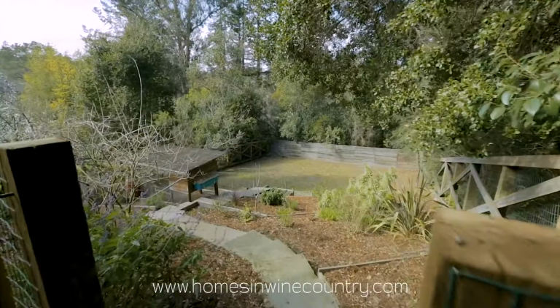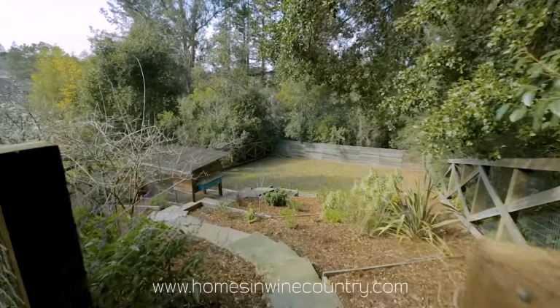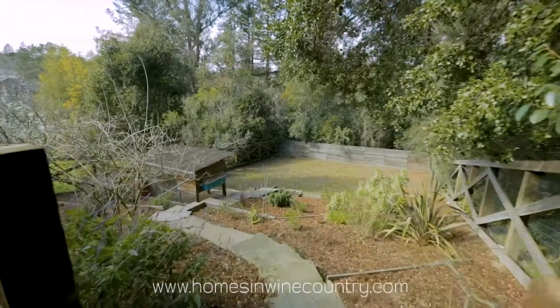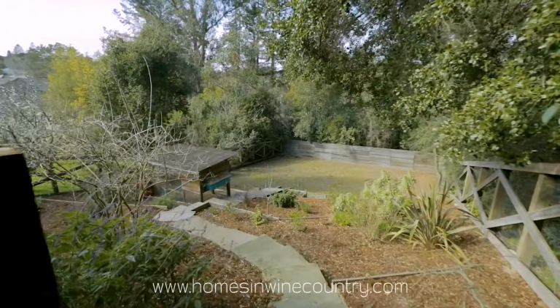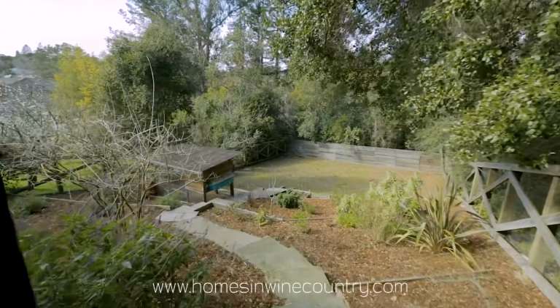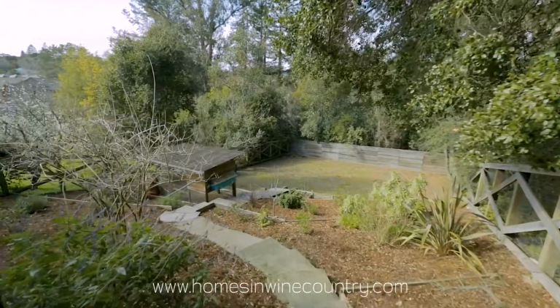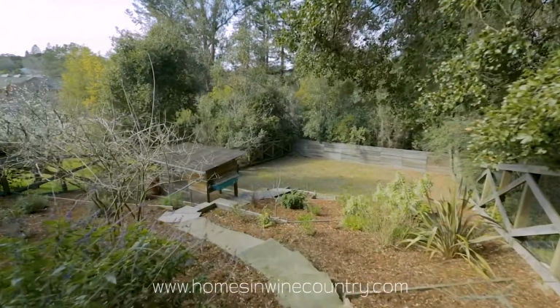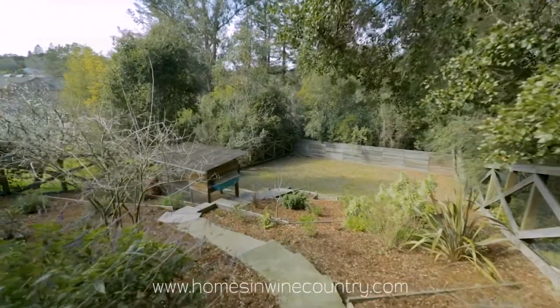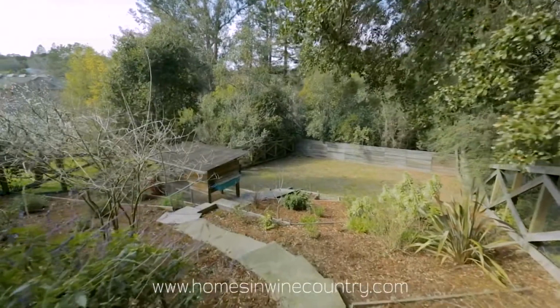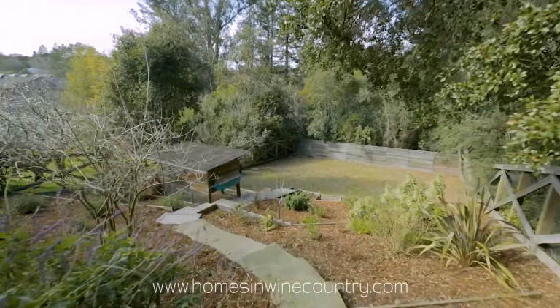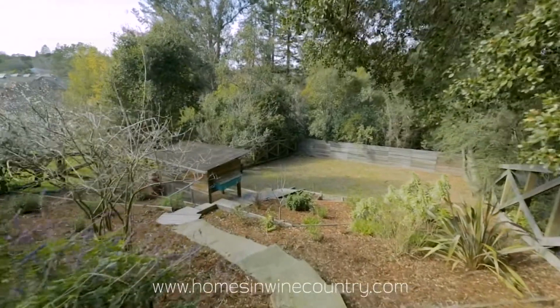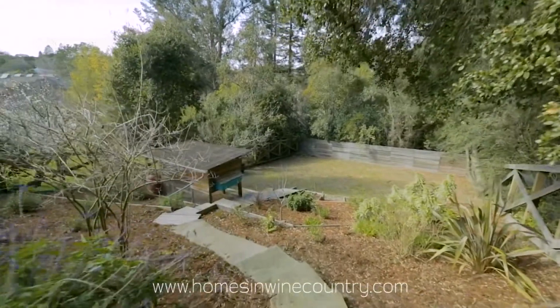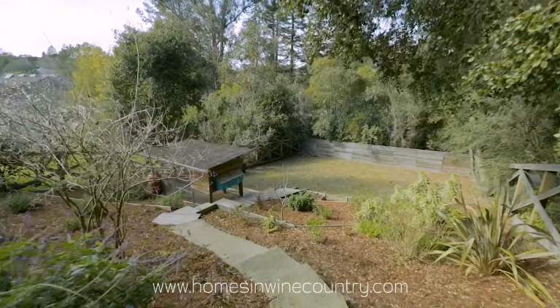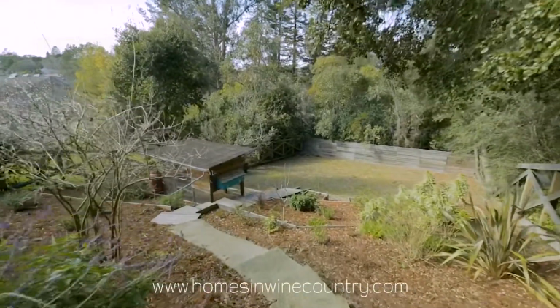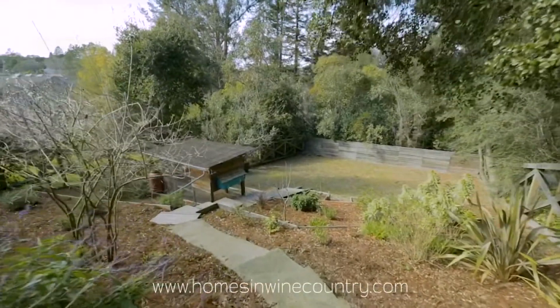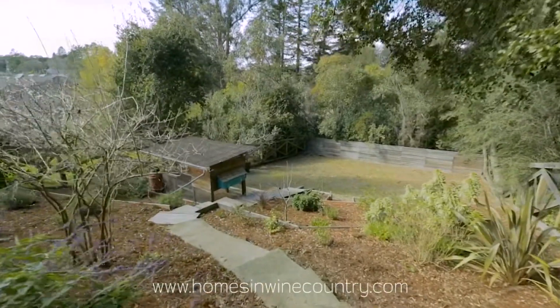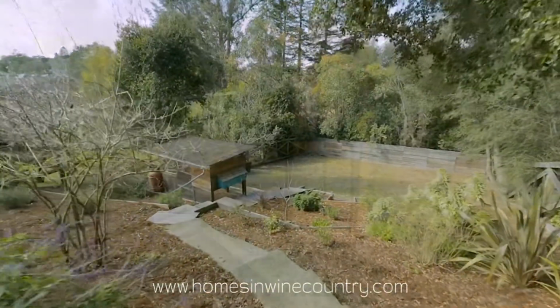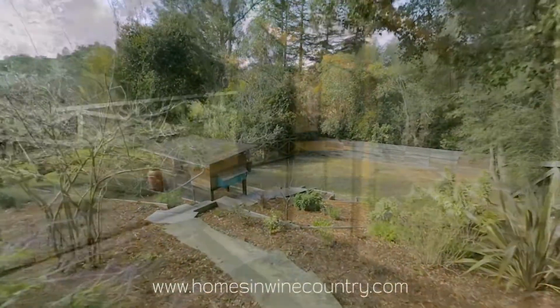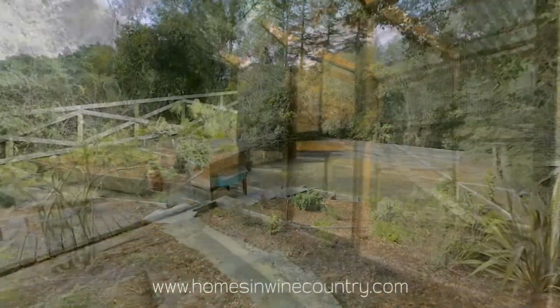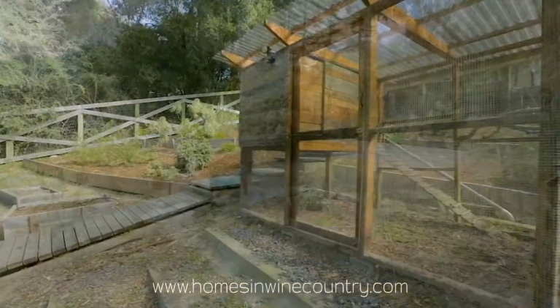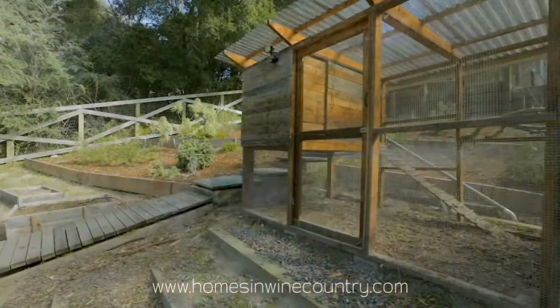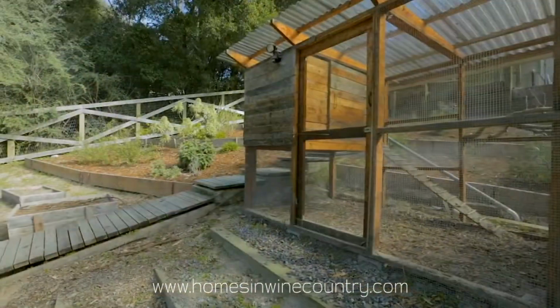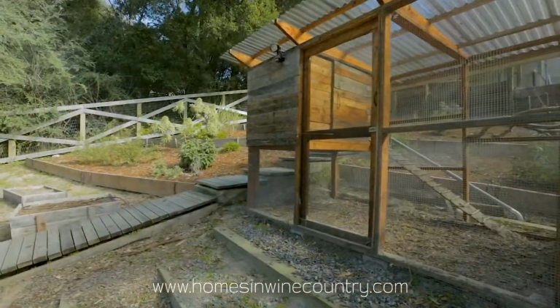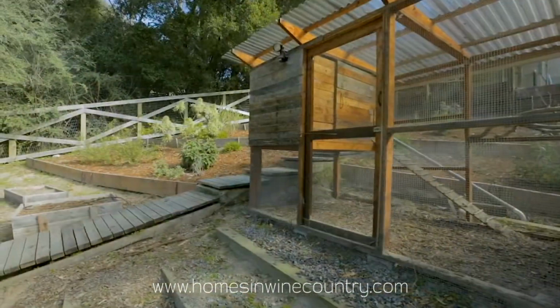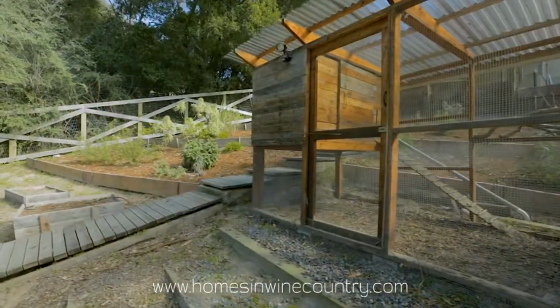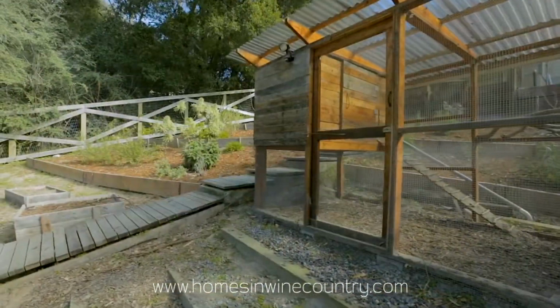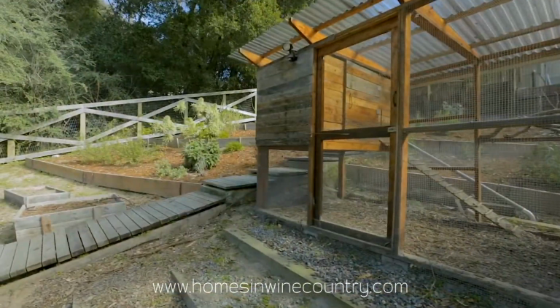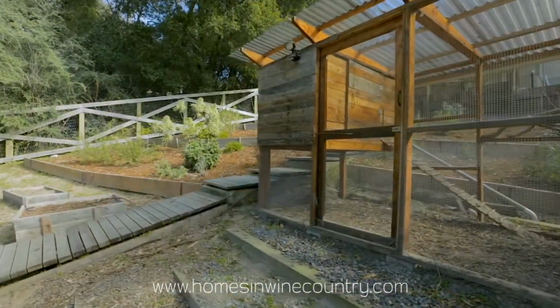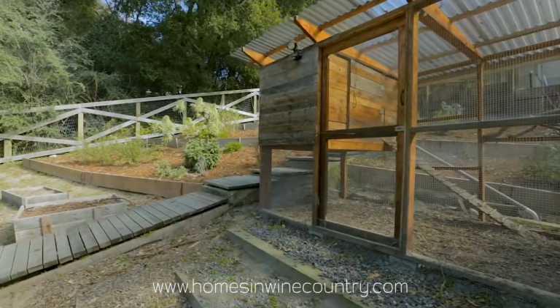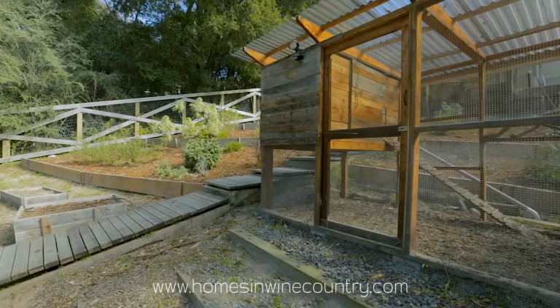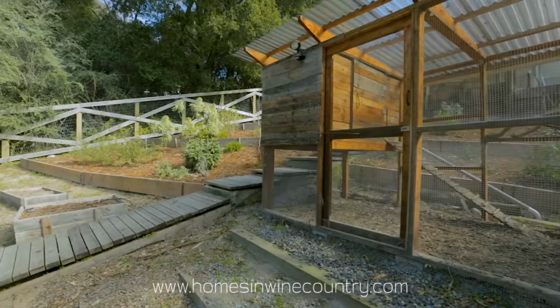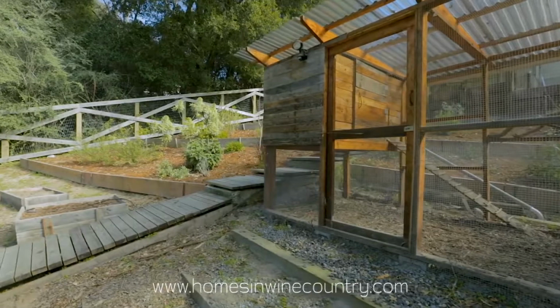The private backyard has terrace flower beds, chicken coops, and room to play.